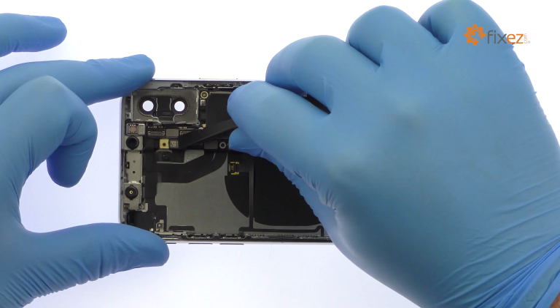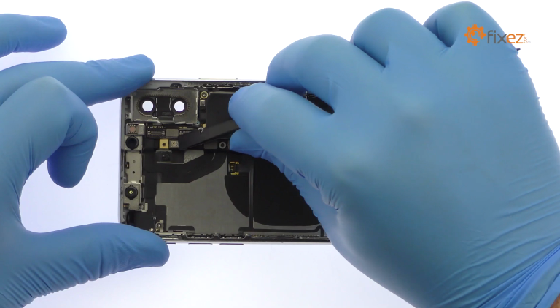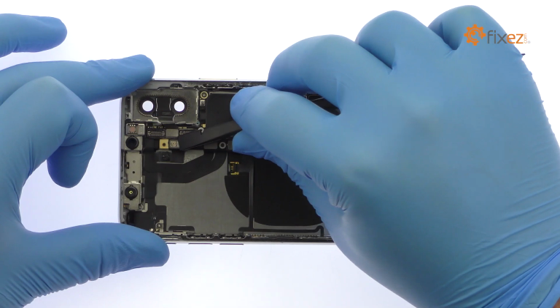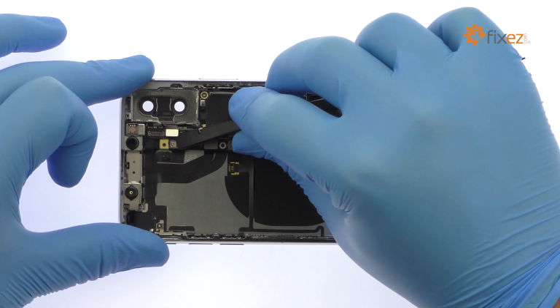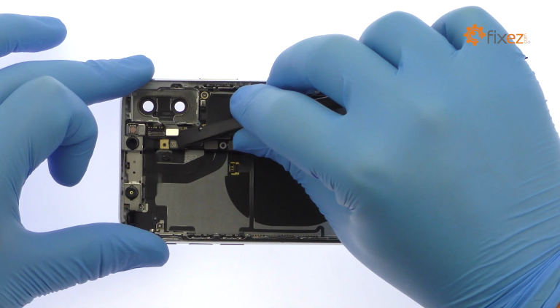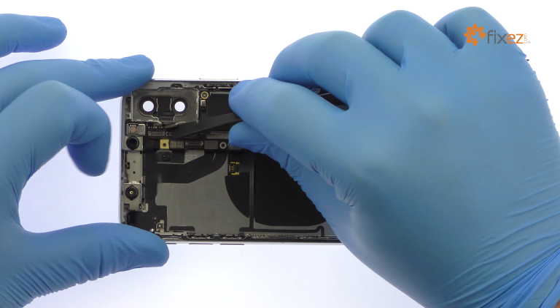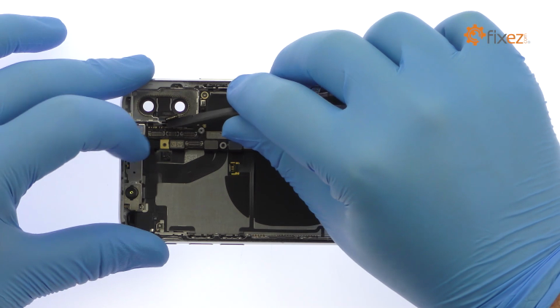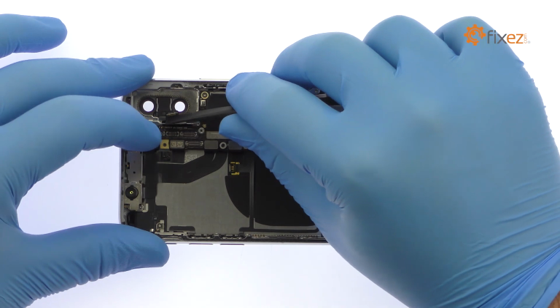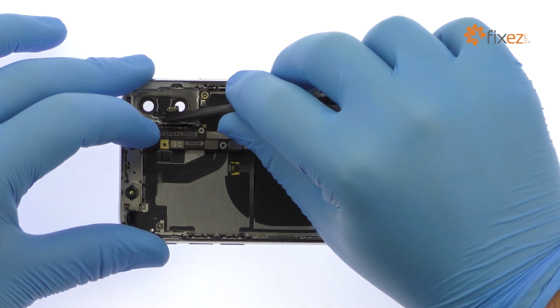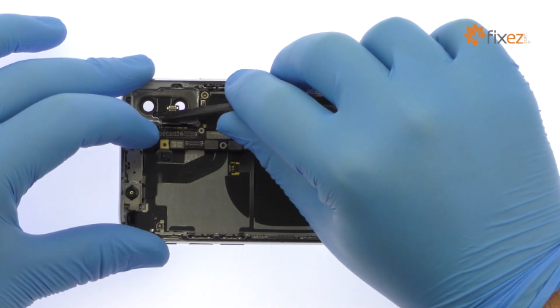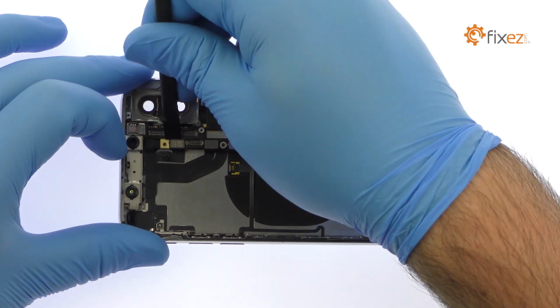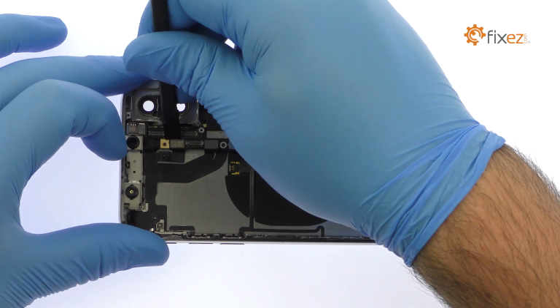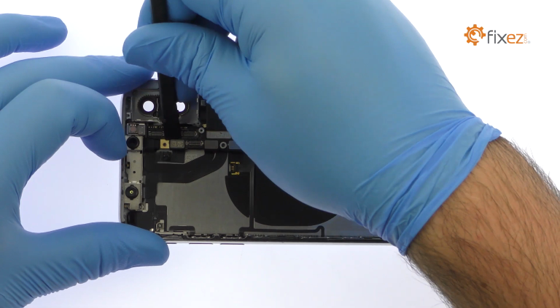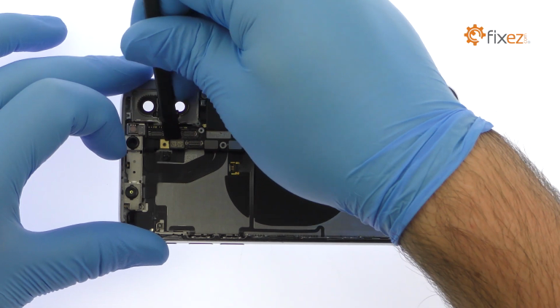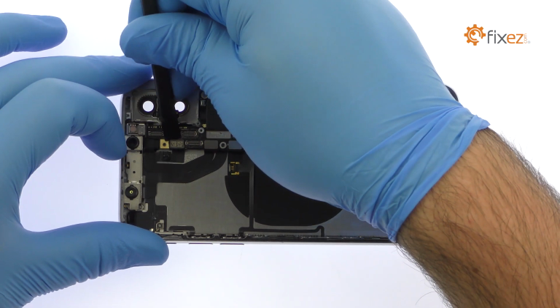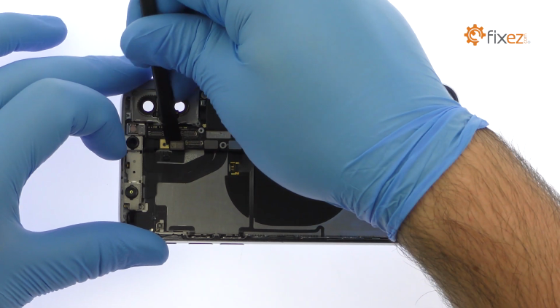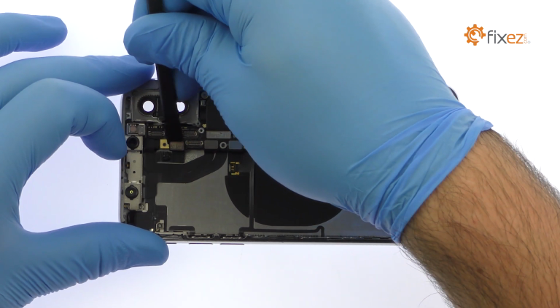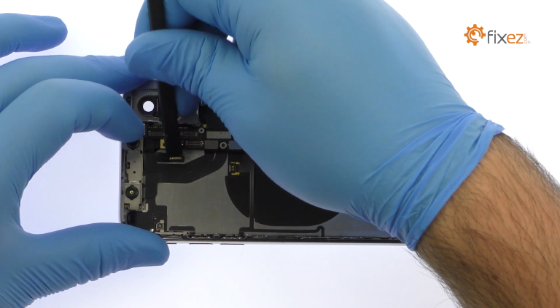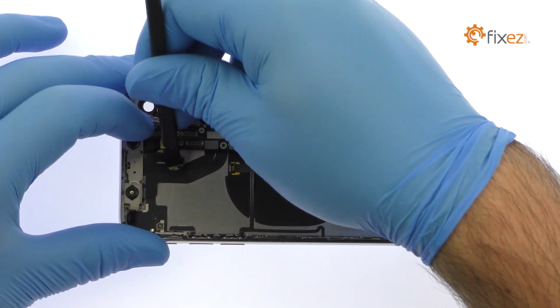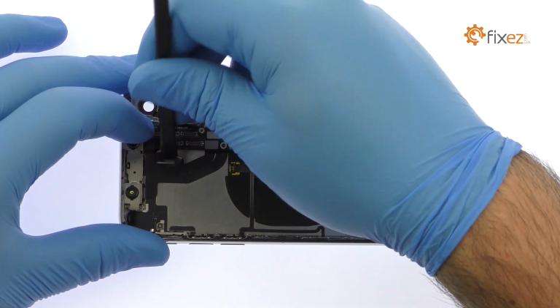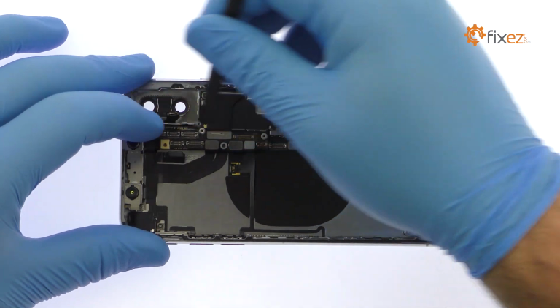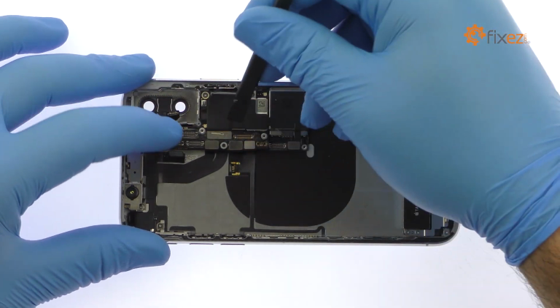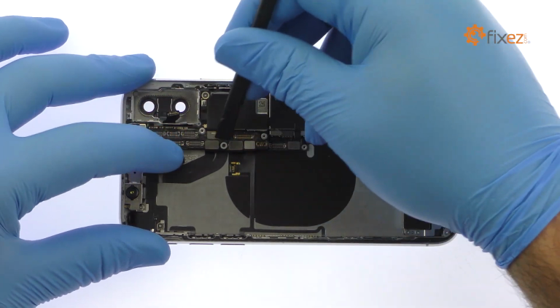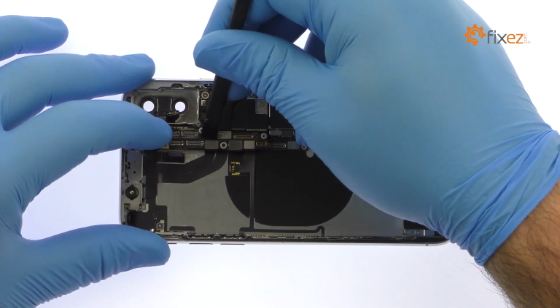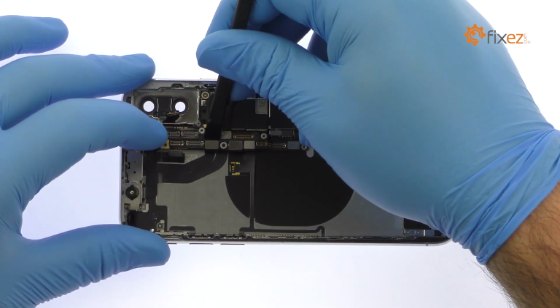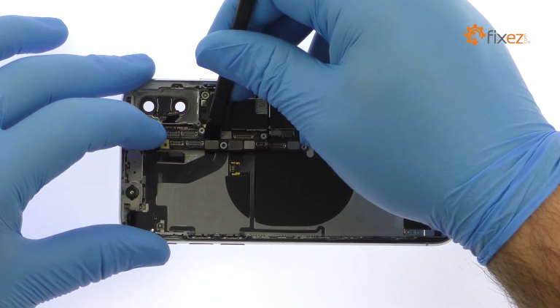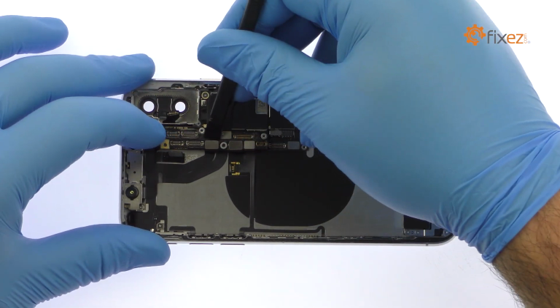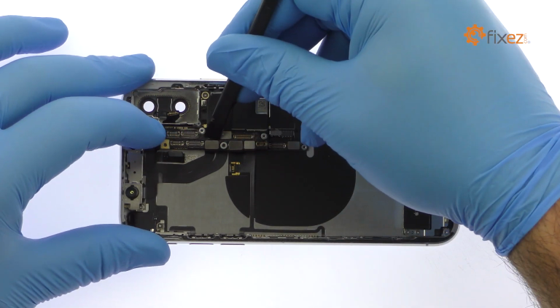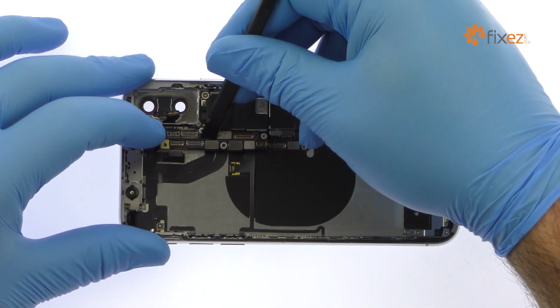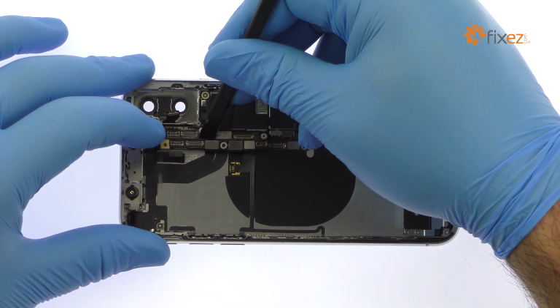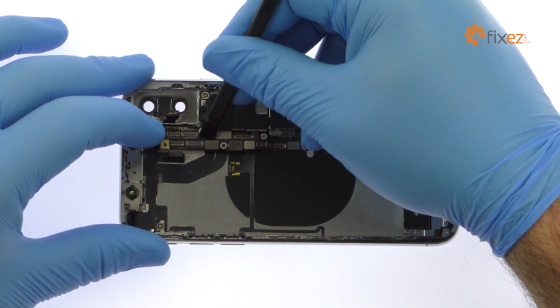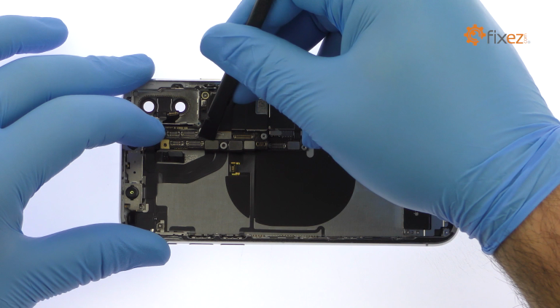Before digging the iPhone X logic board out of the rear case, it is necessary to dispatch a bevy of connectors.